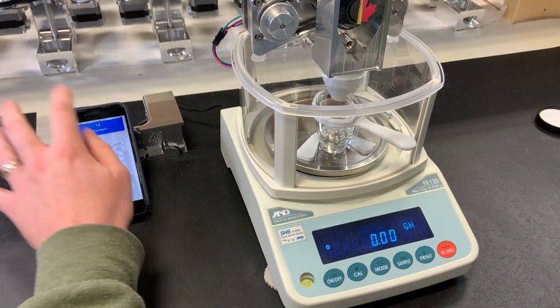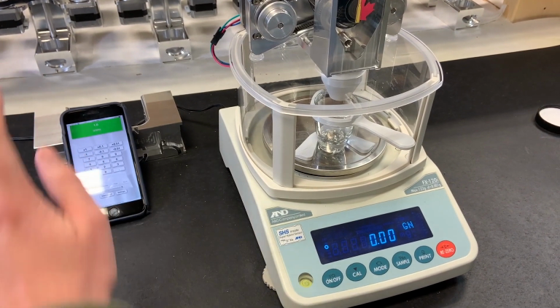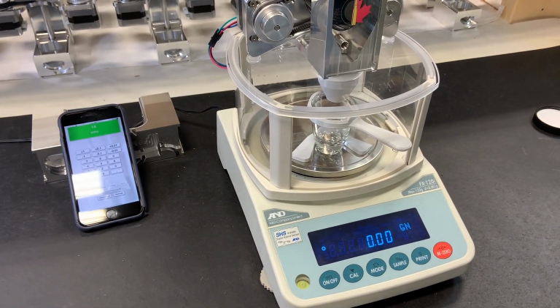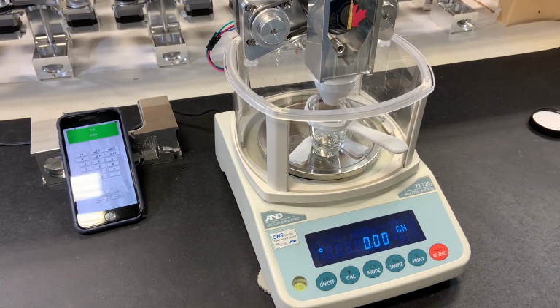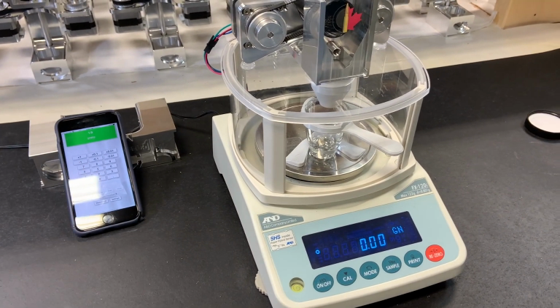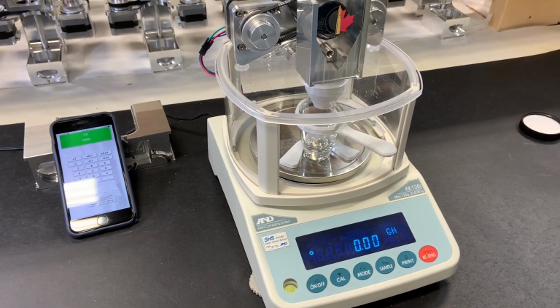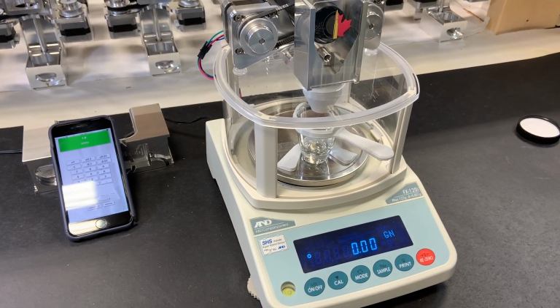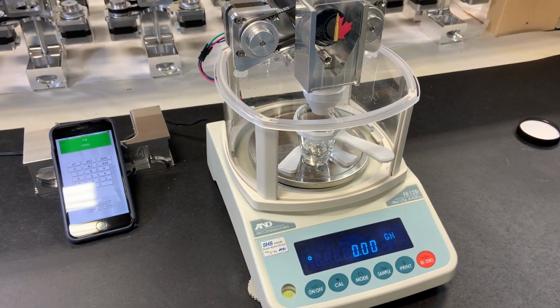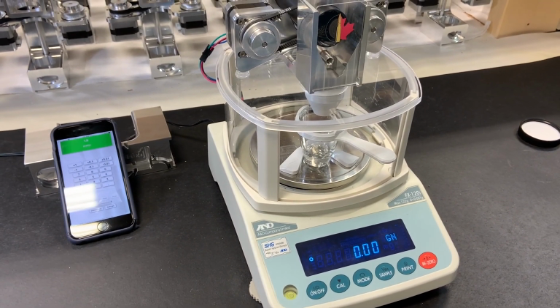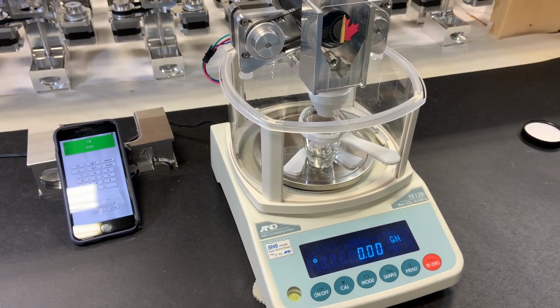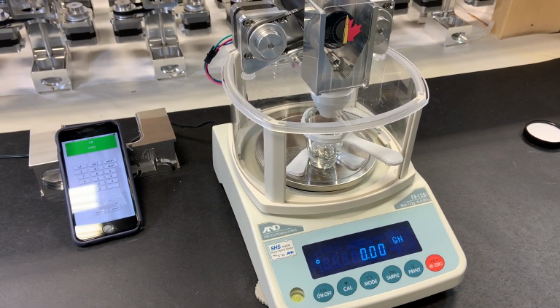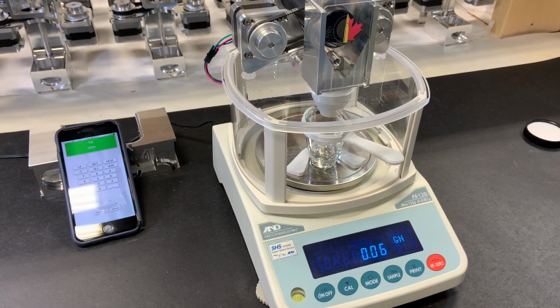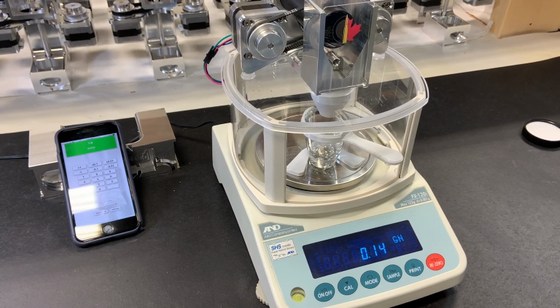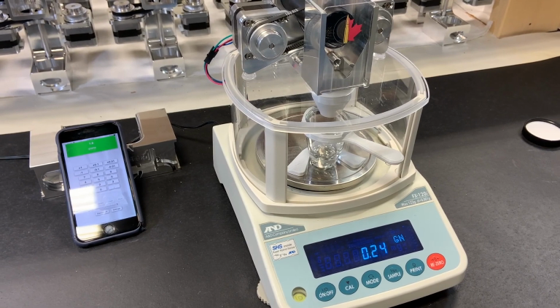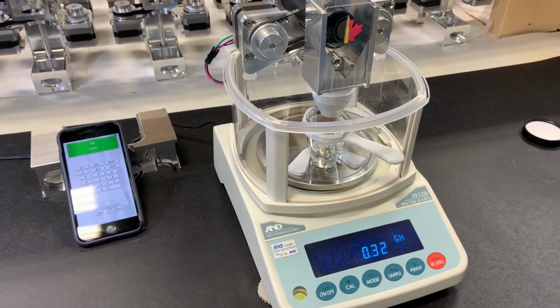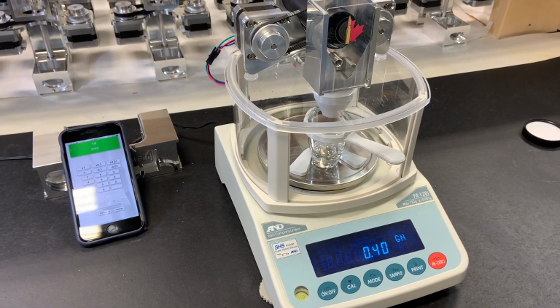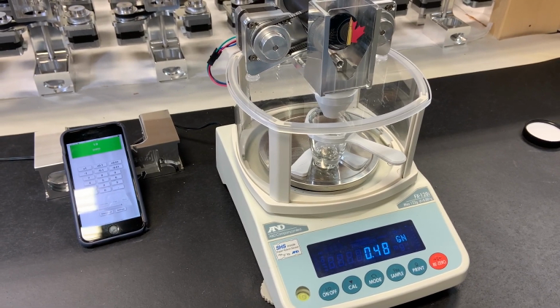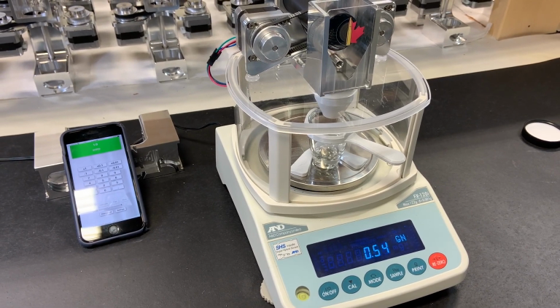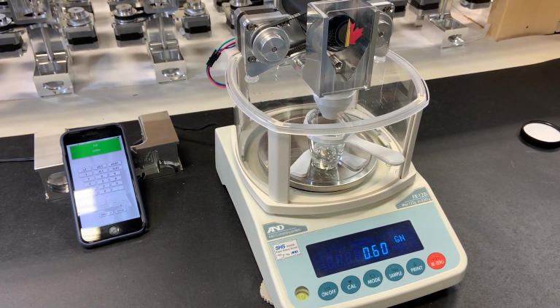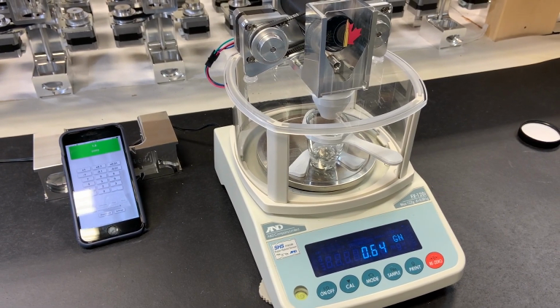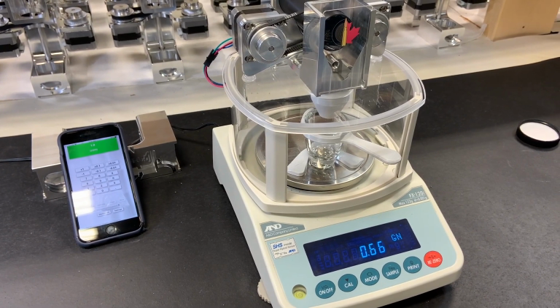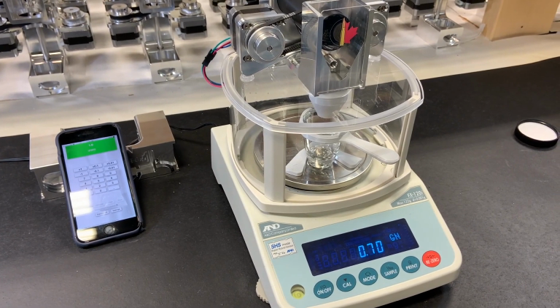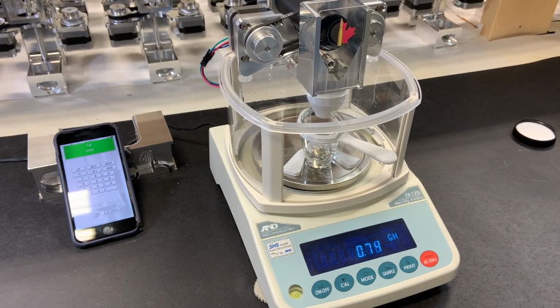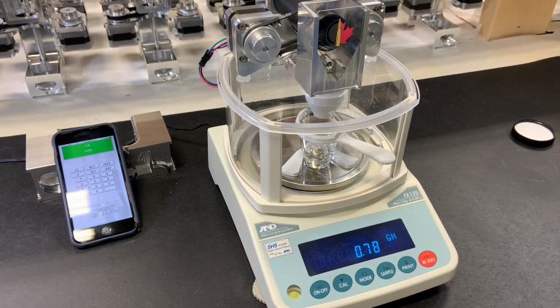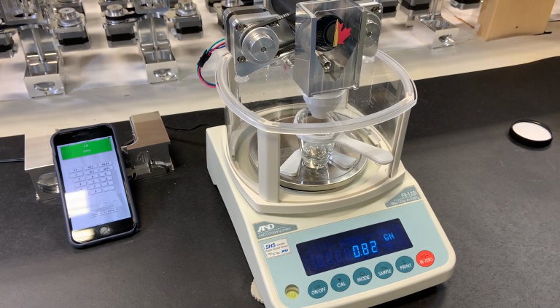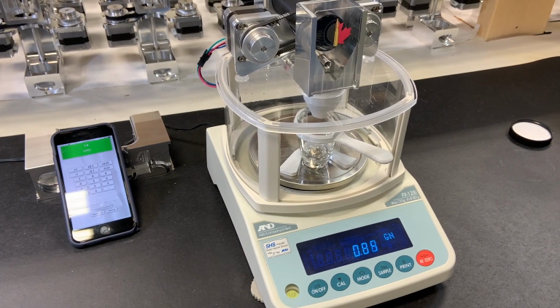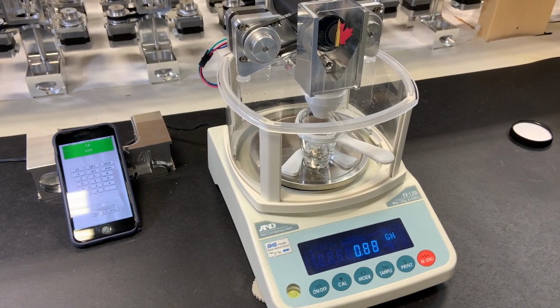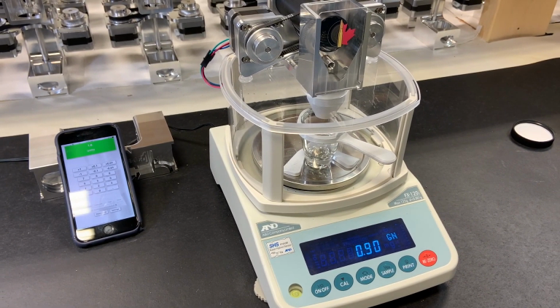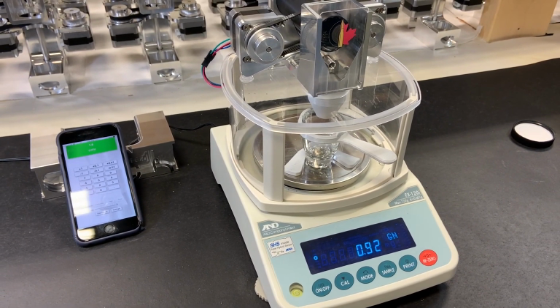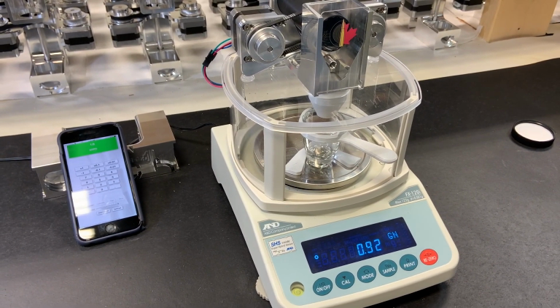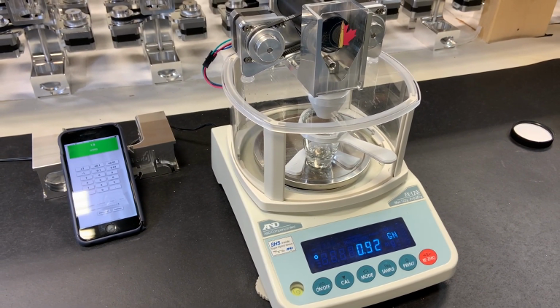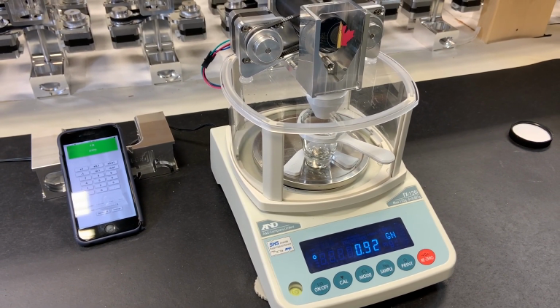Let's do one grain. With the slider set to 5, we got 0.98.